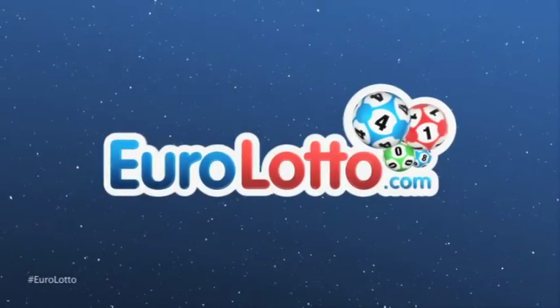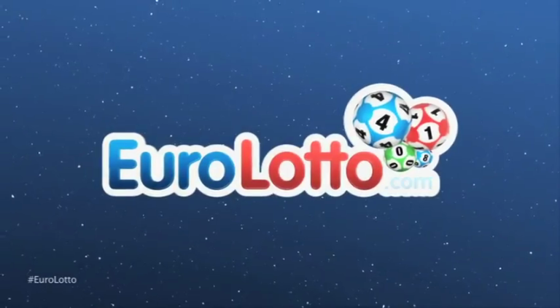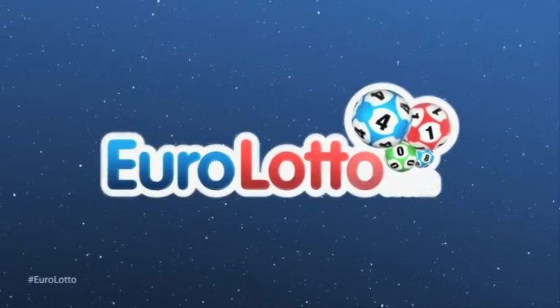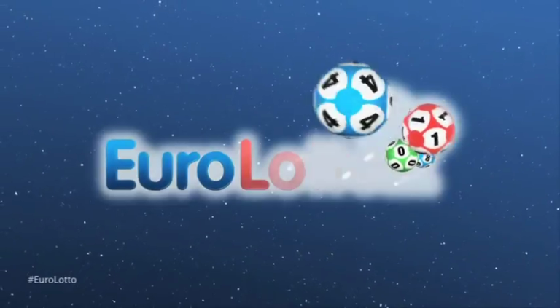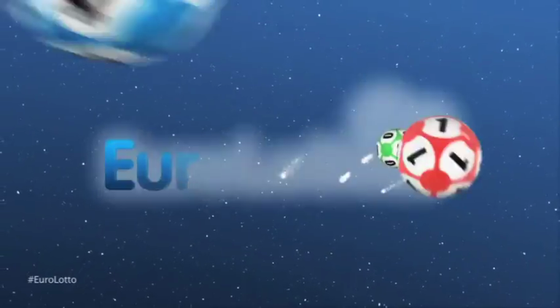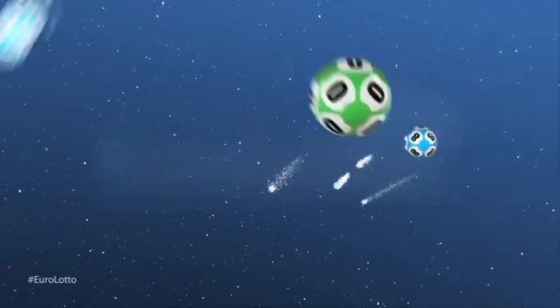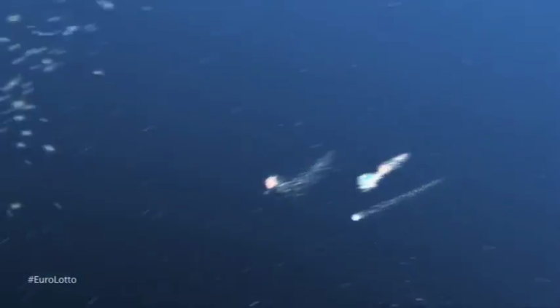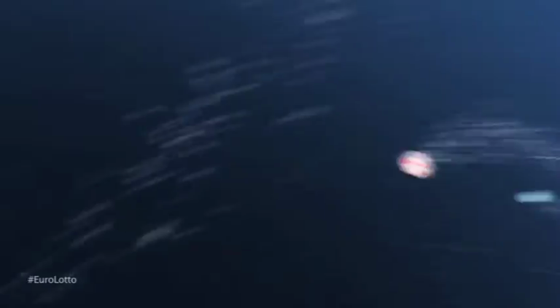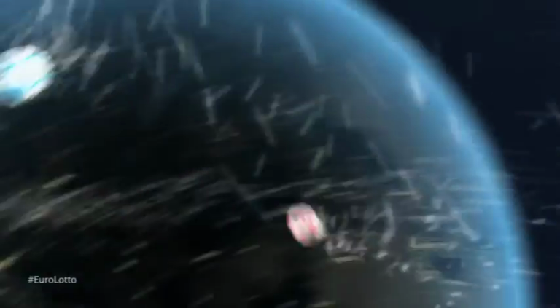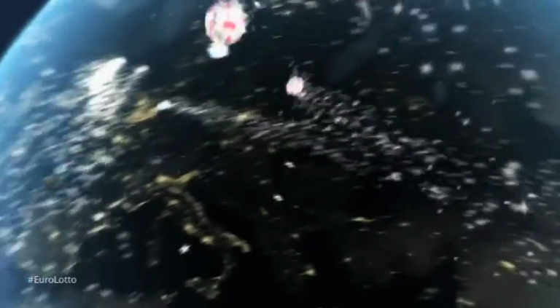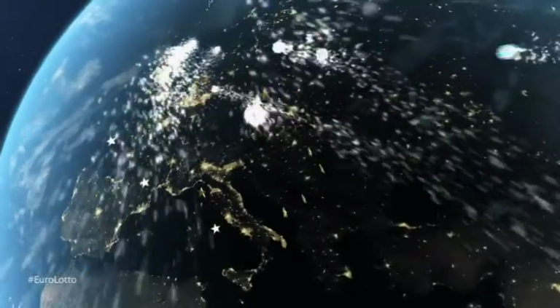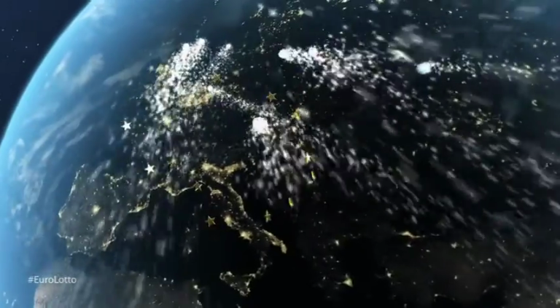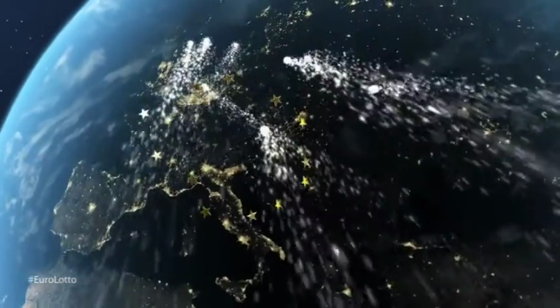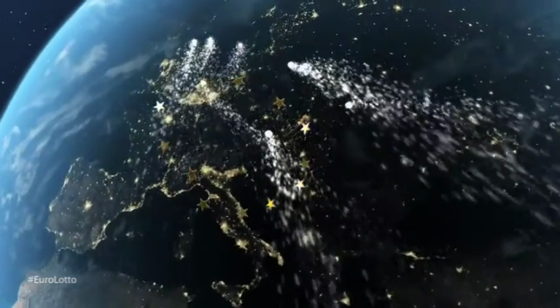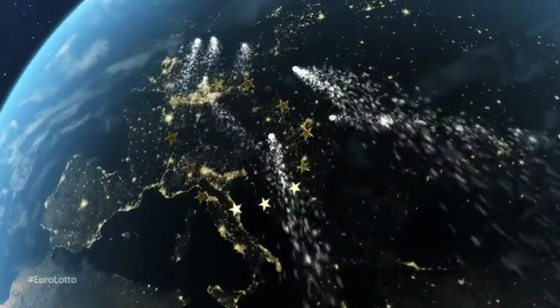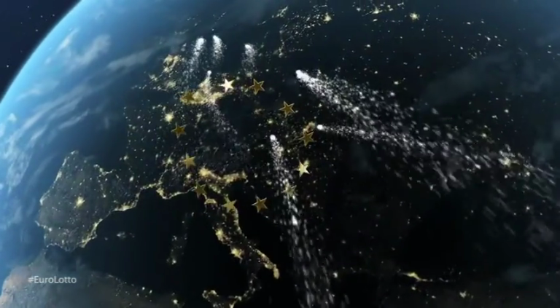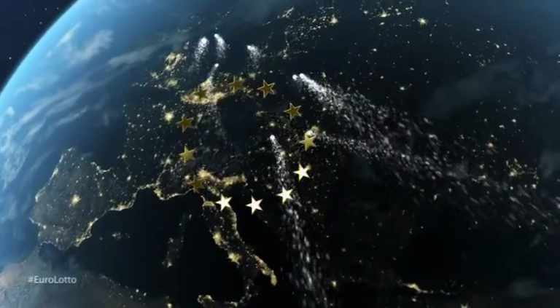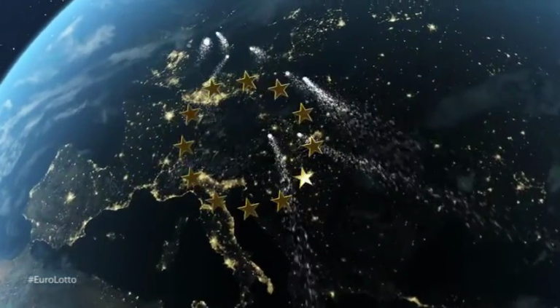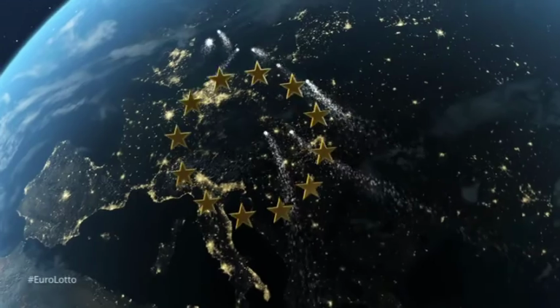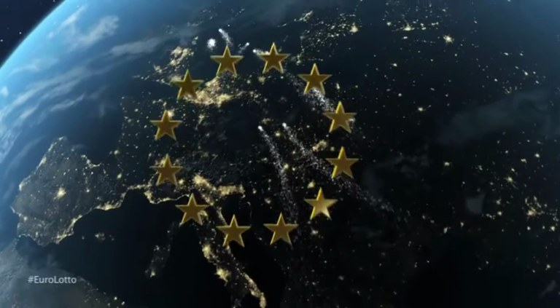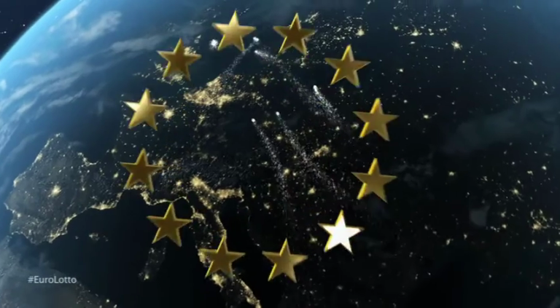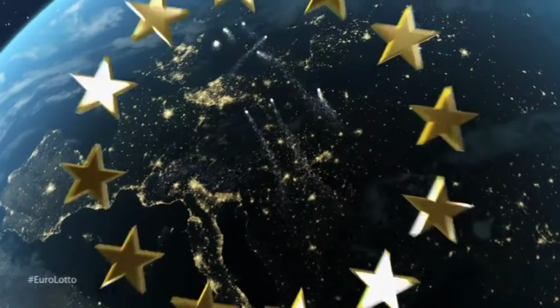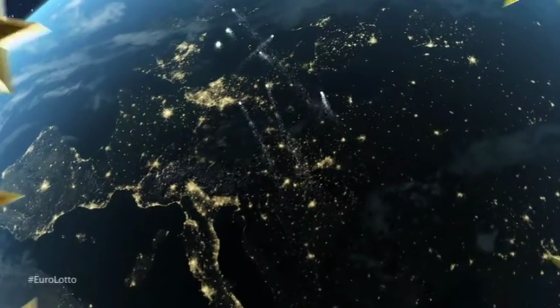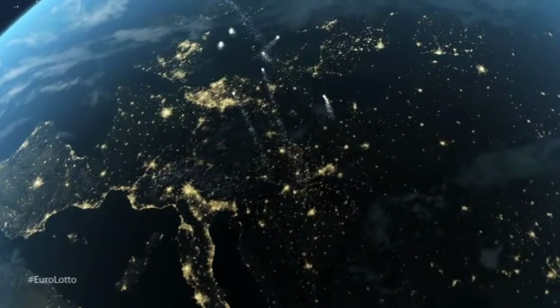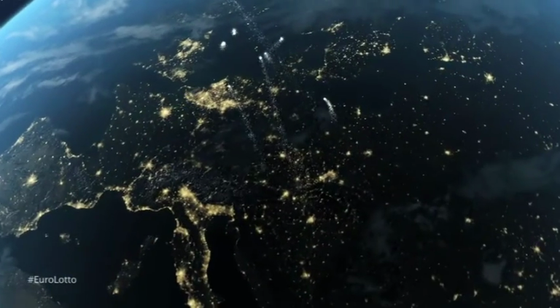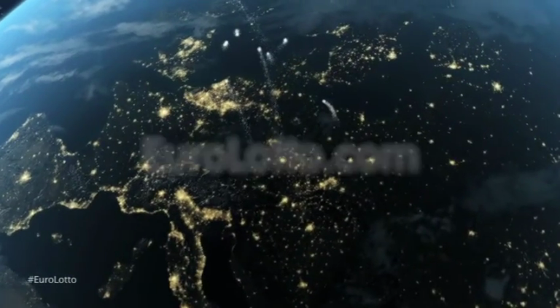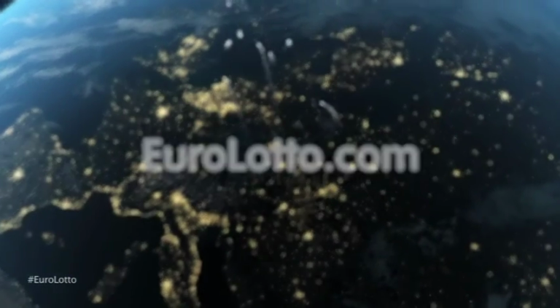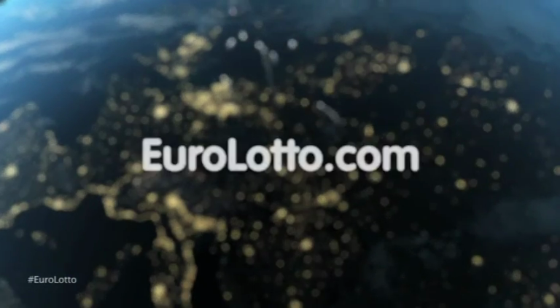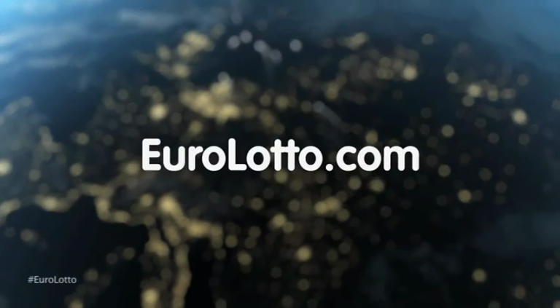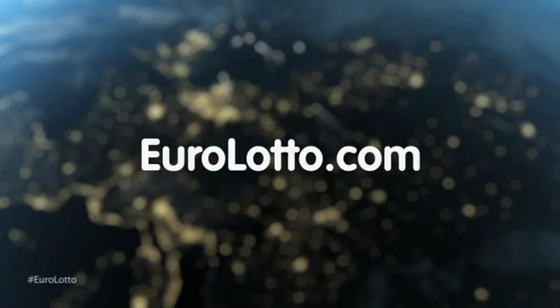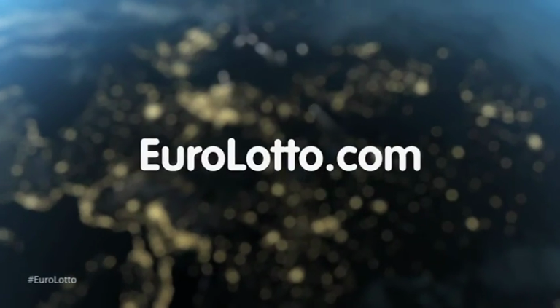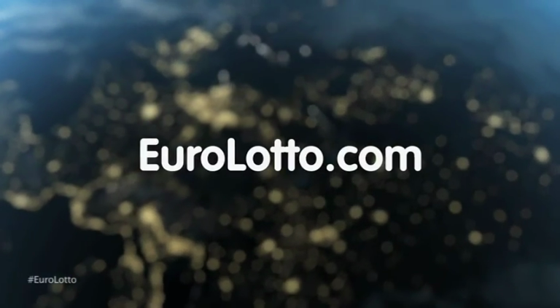That's it from EuroLotto today. Enjoy your night and as always, we will look forward to seeing you again tomorrow — same time, same place.